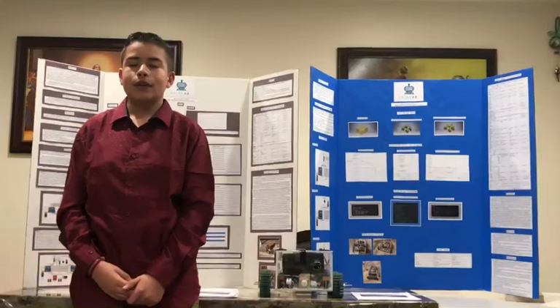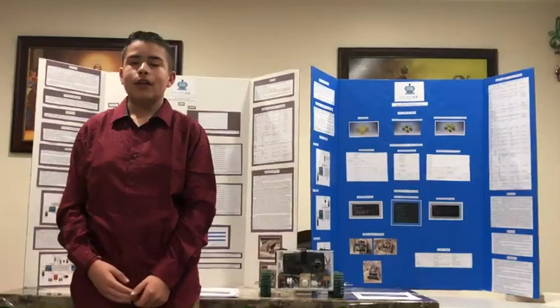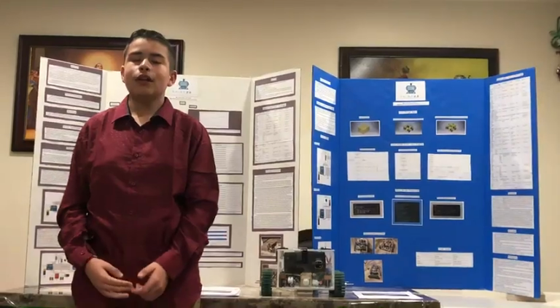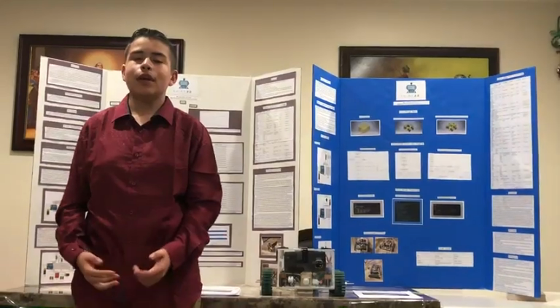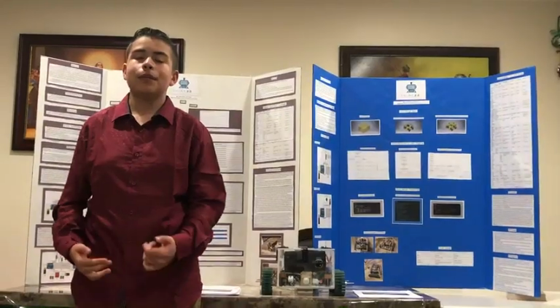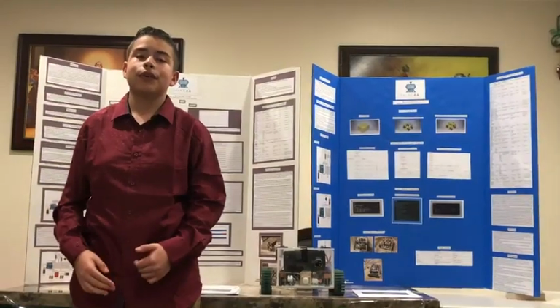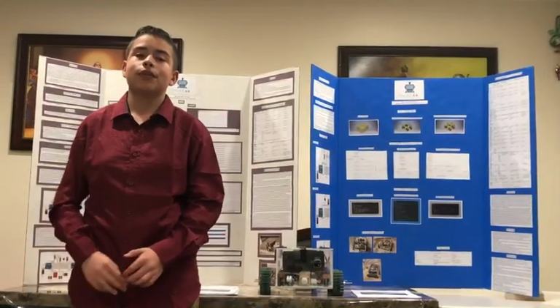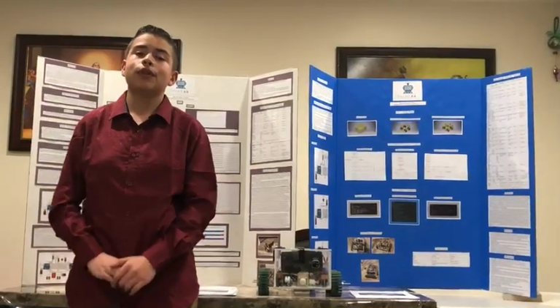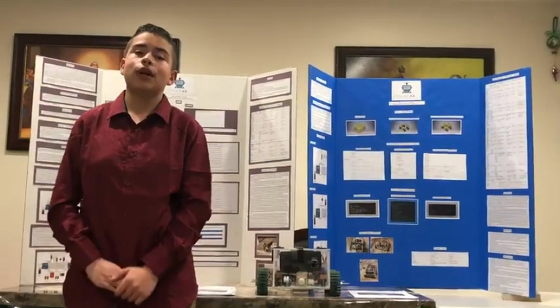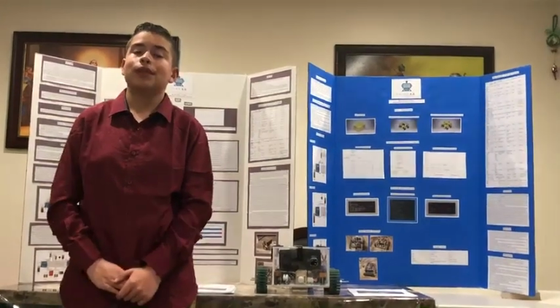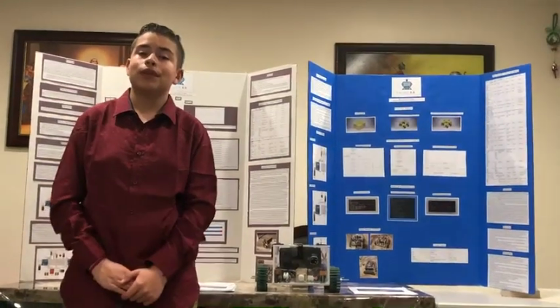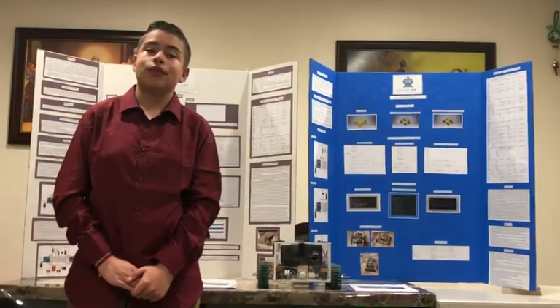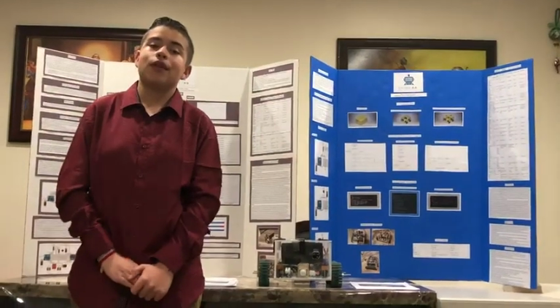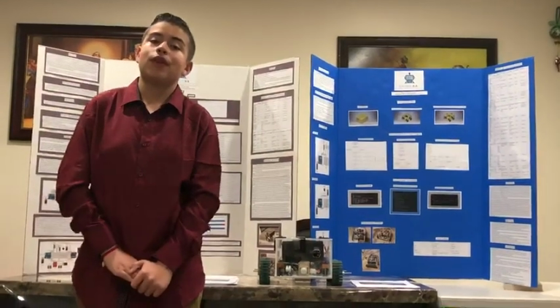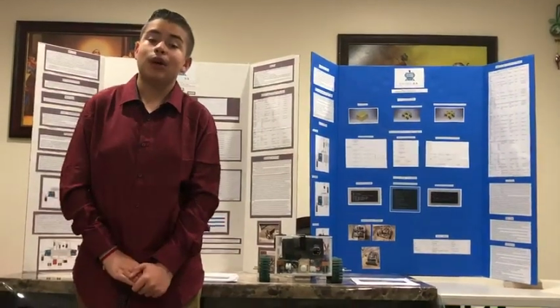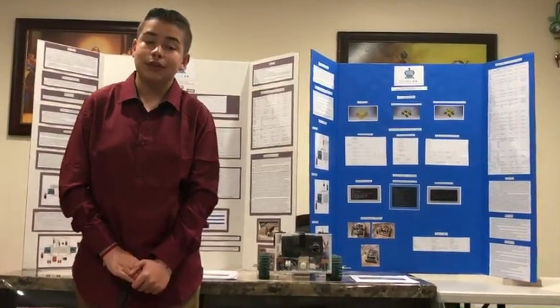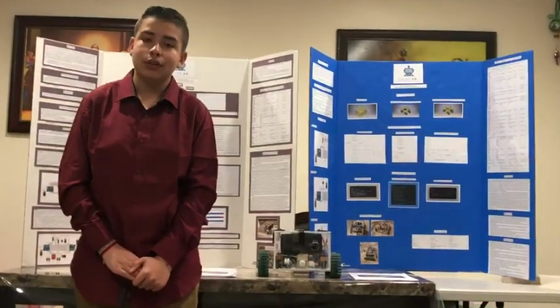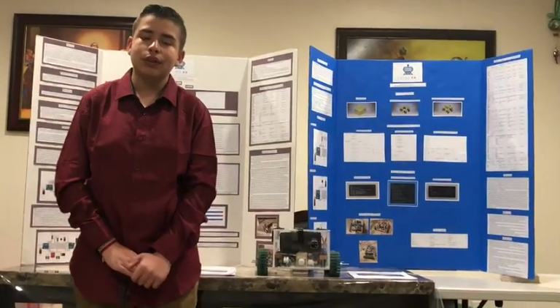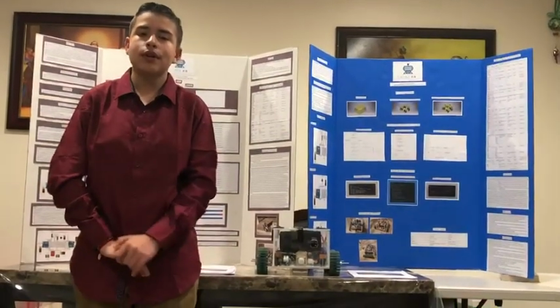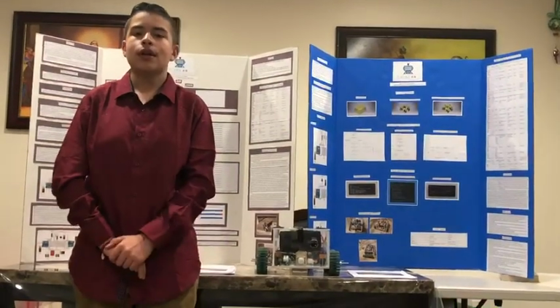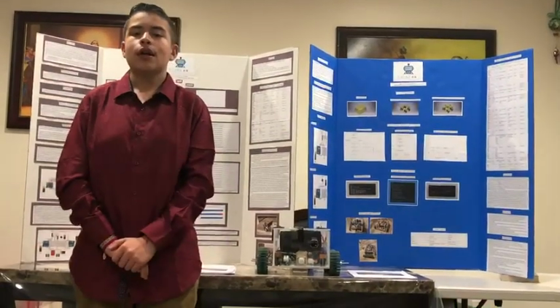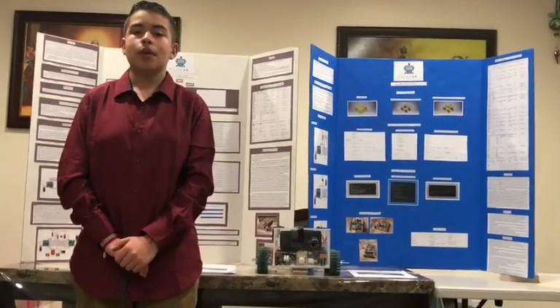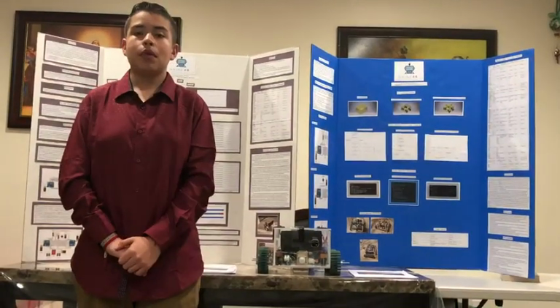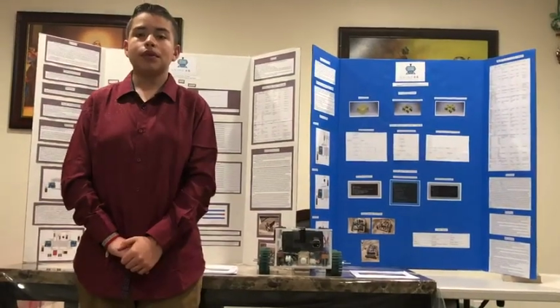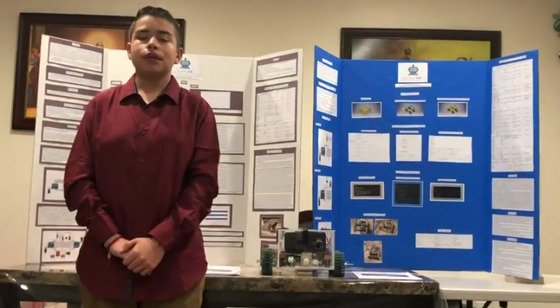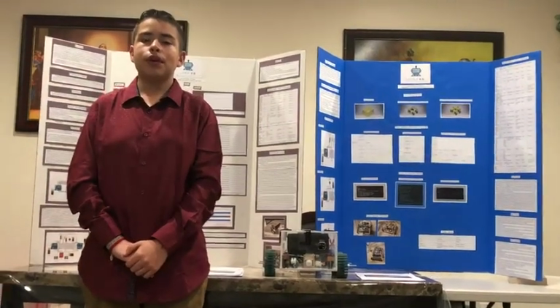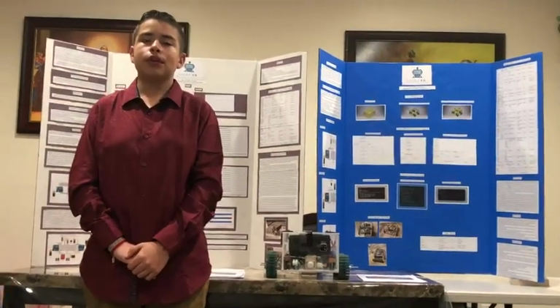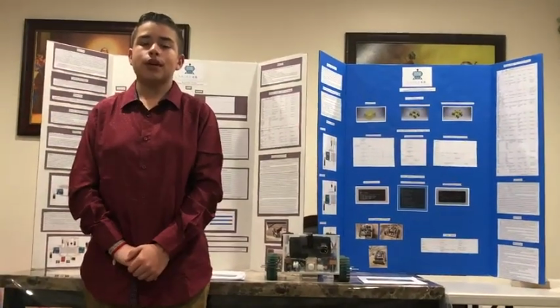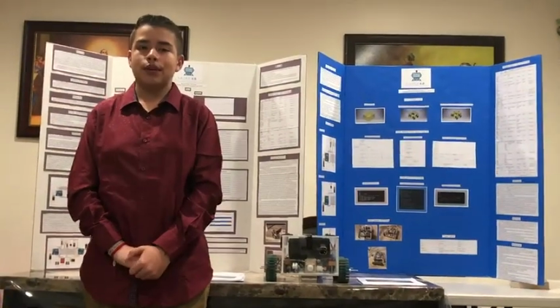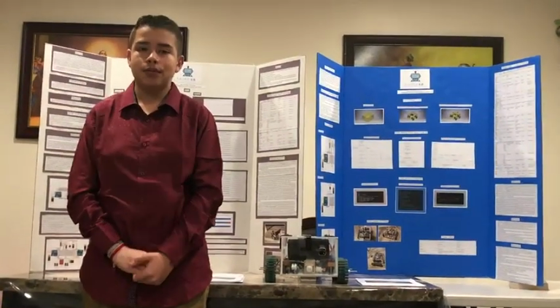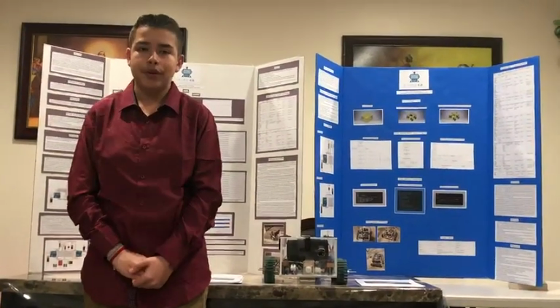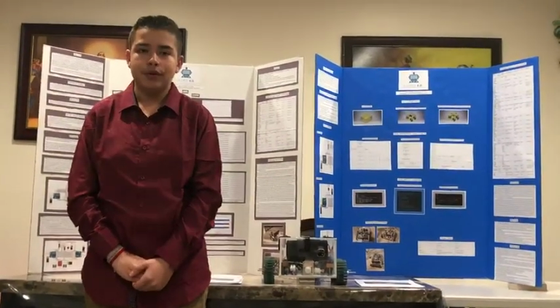Hello, my name is Victor Acuna. I'm a 10th grader at Harvard High School in London, and my project is called Shine 2.0.